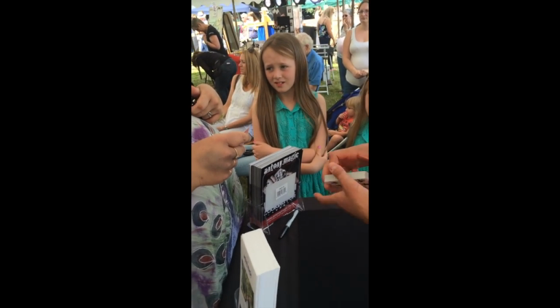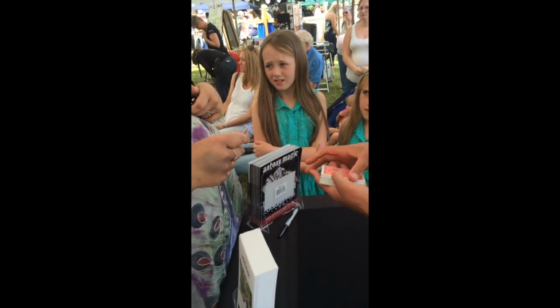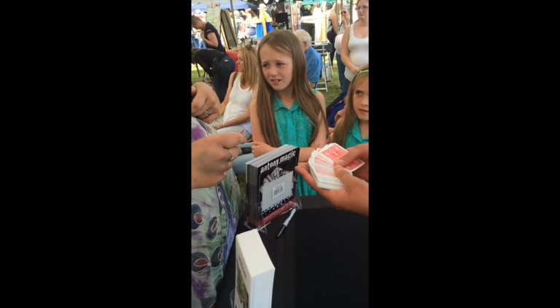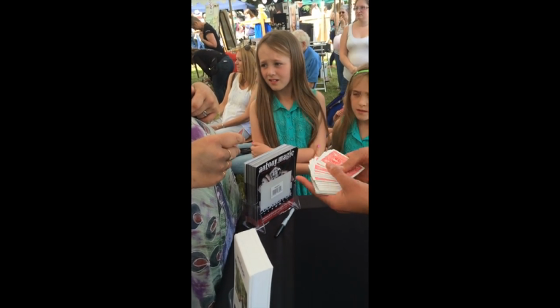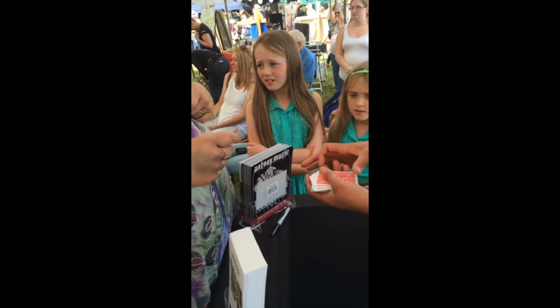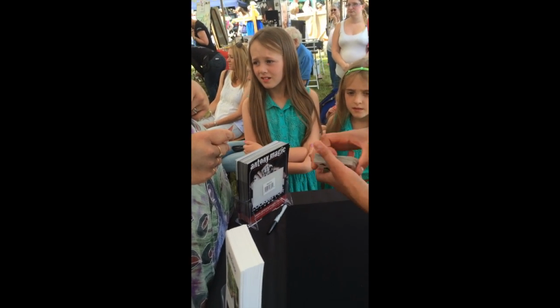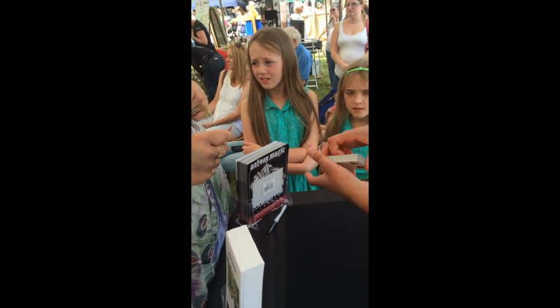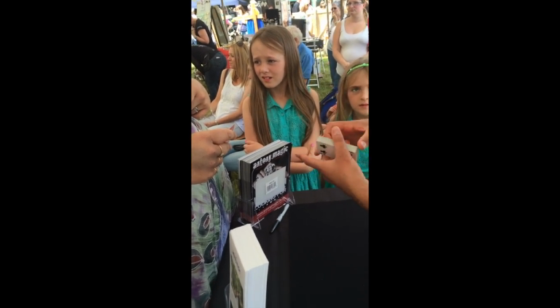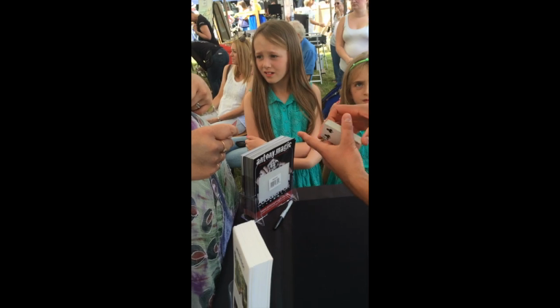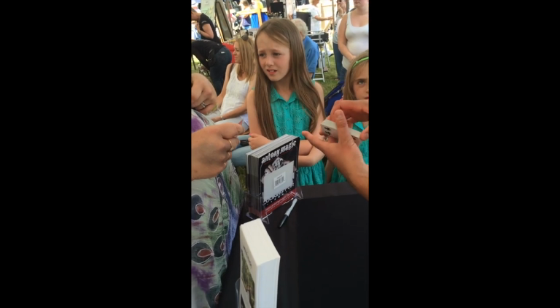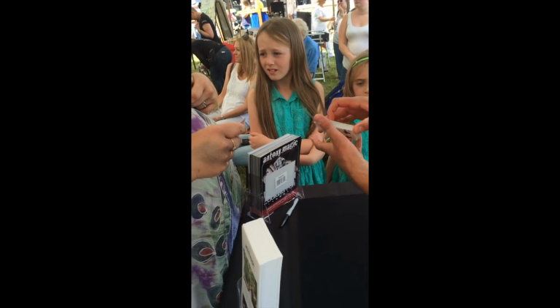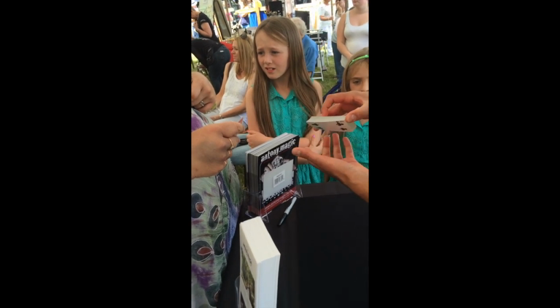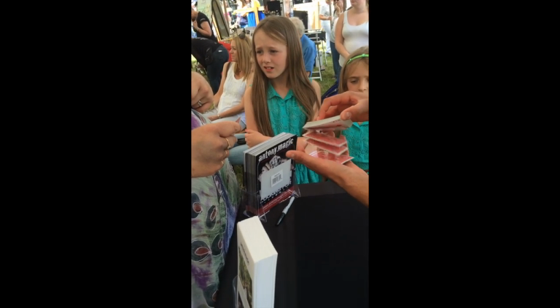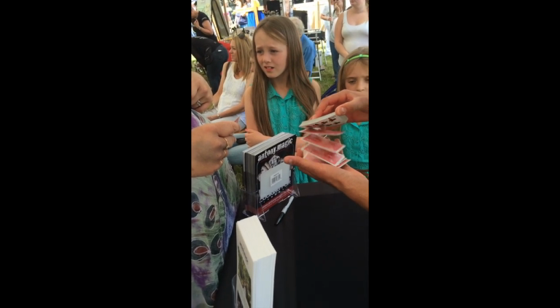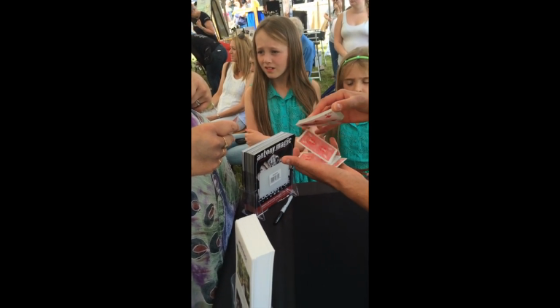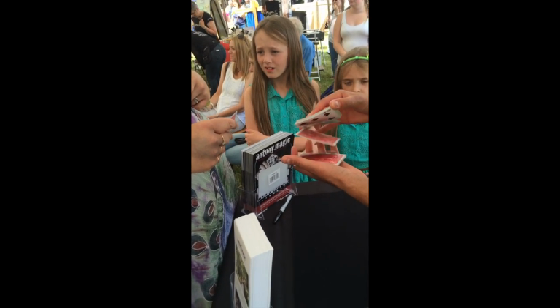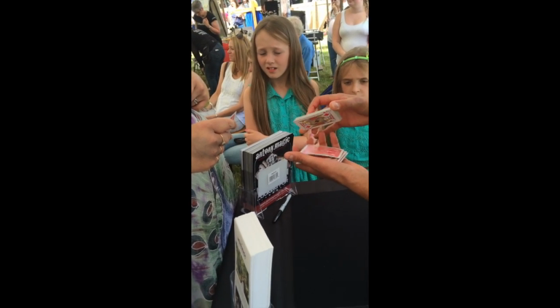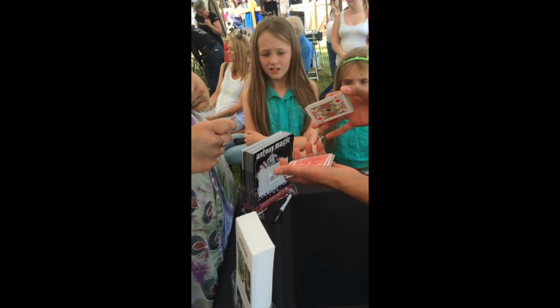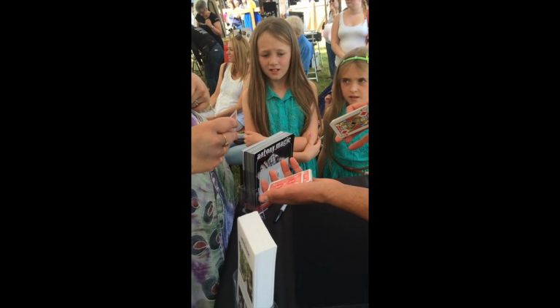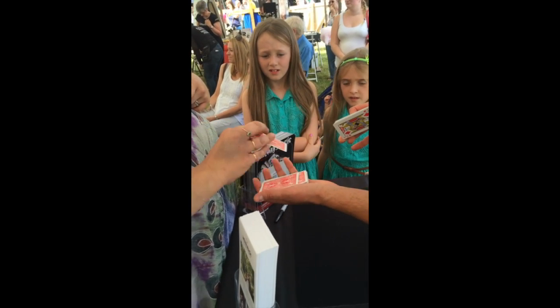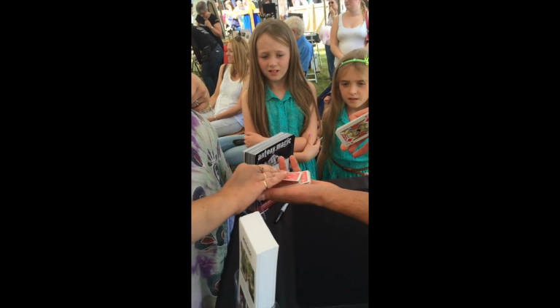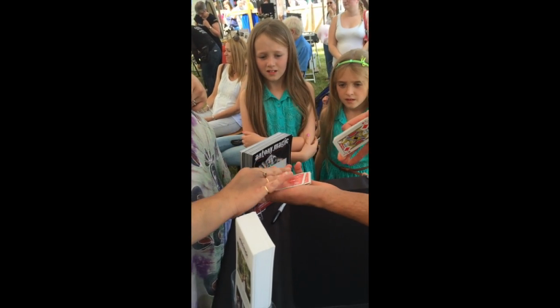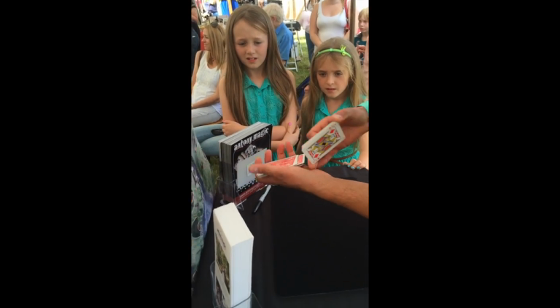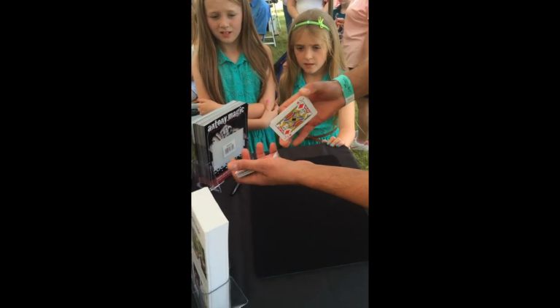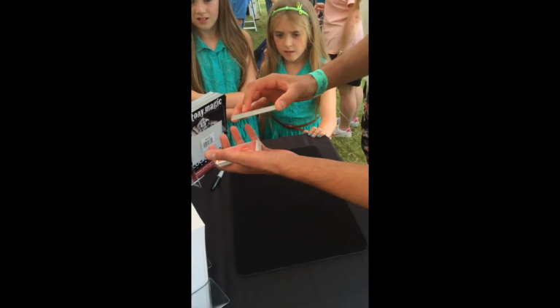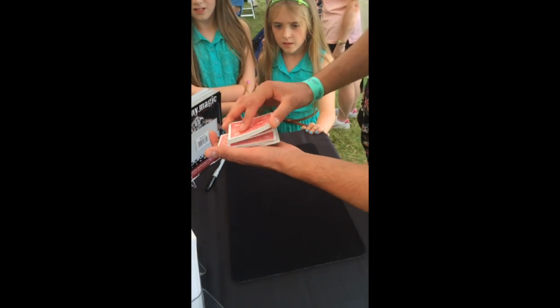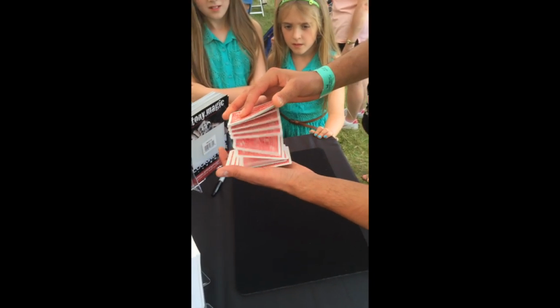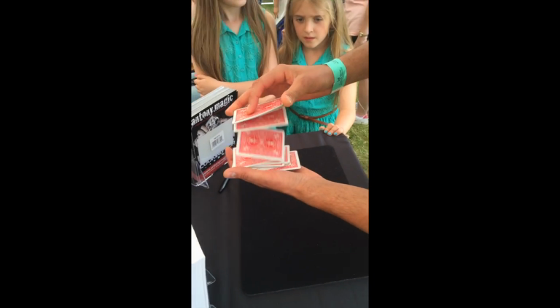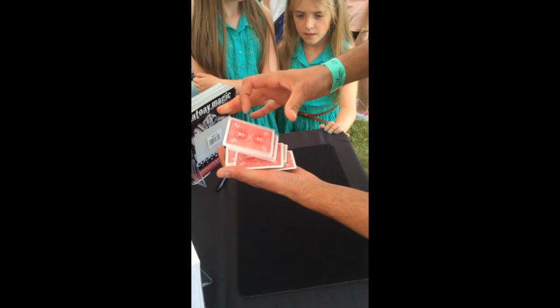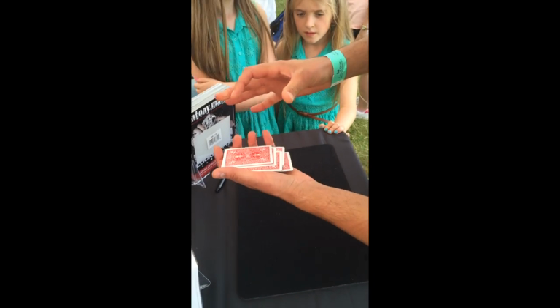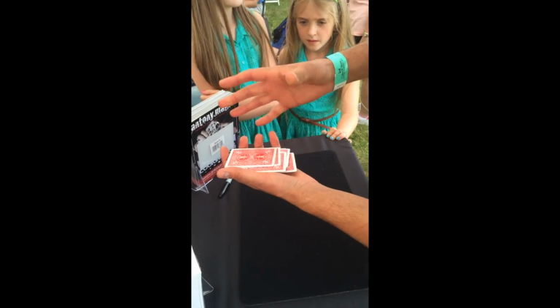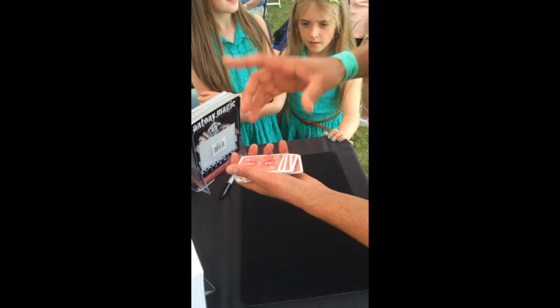Alright, that's what we're going to do. We're going to double the card. Face down. We're going to lose it, just like this.